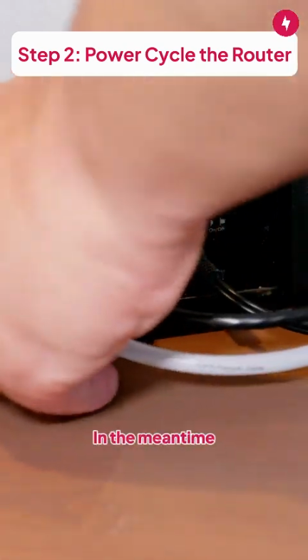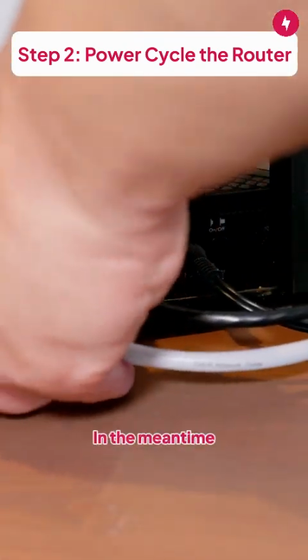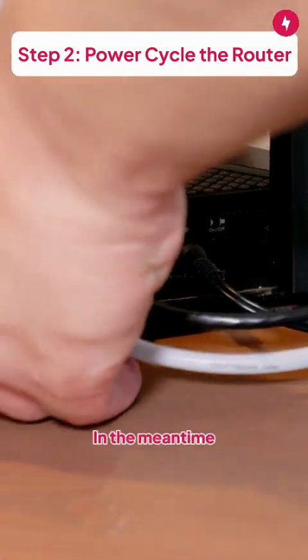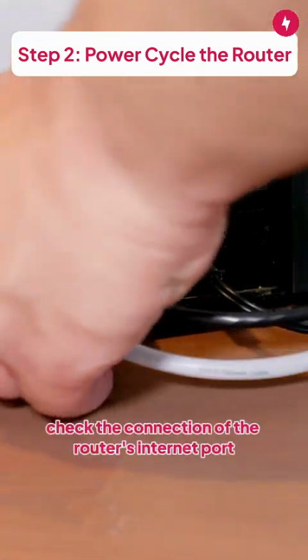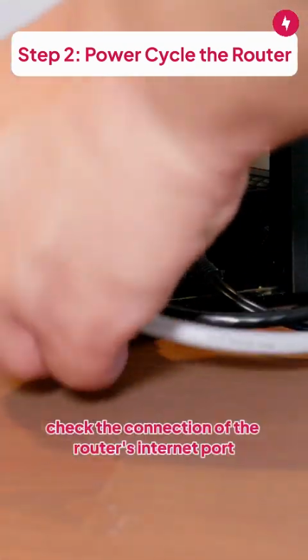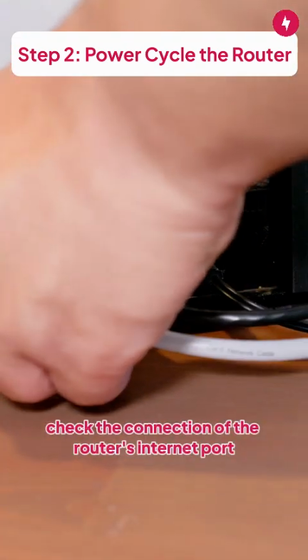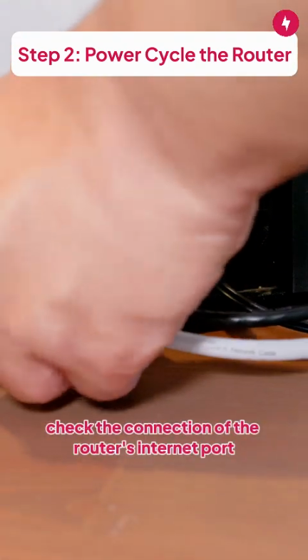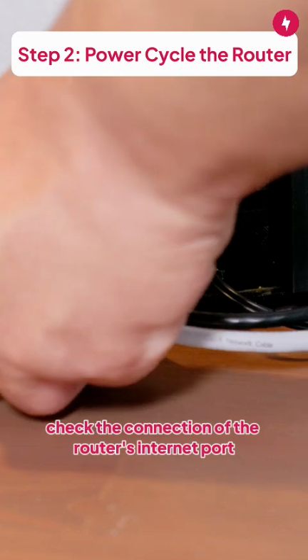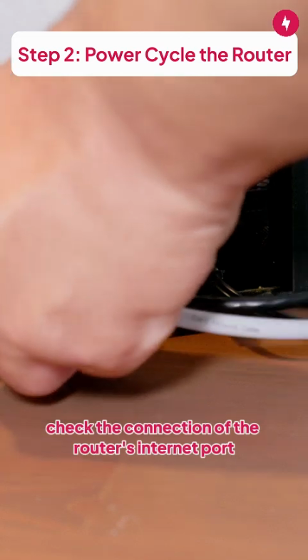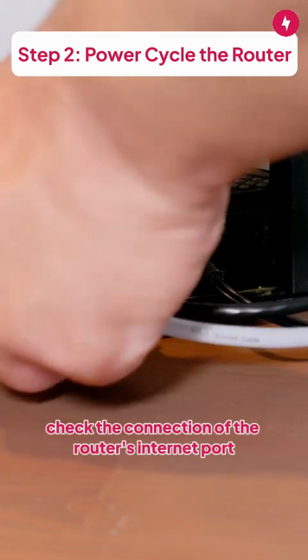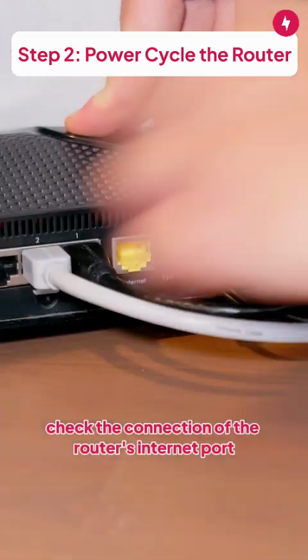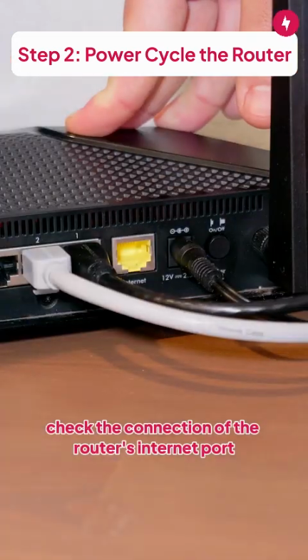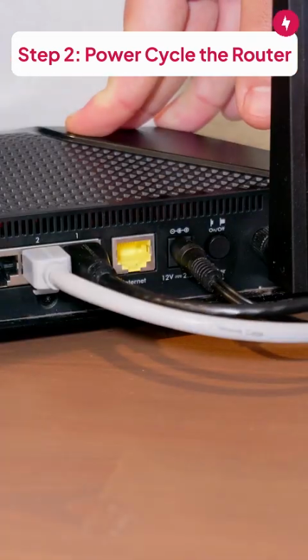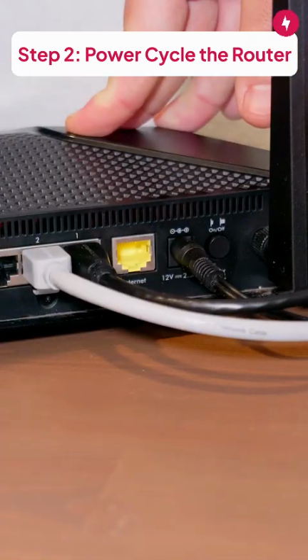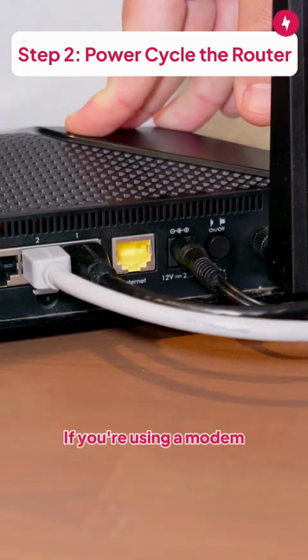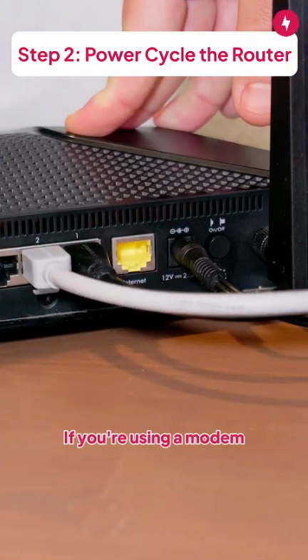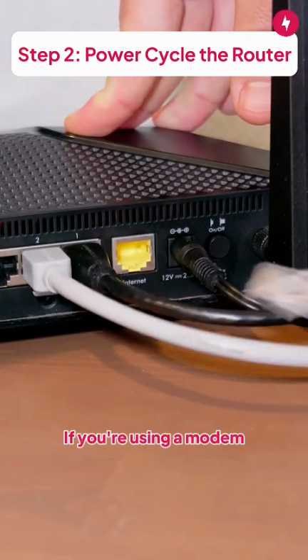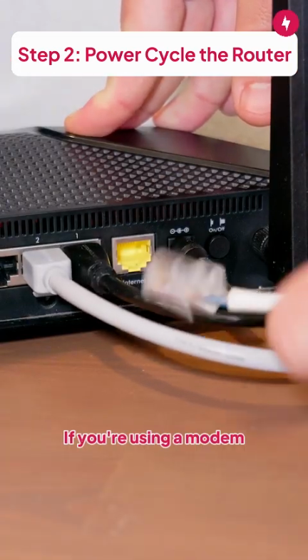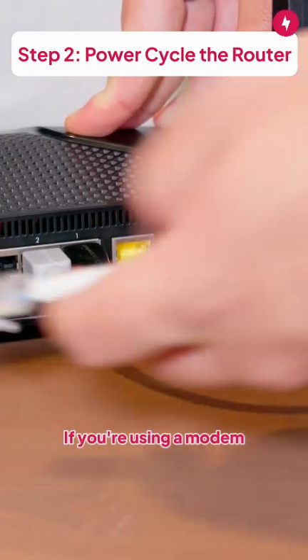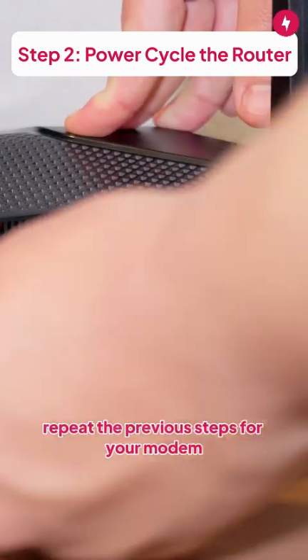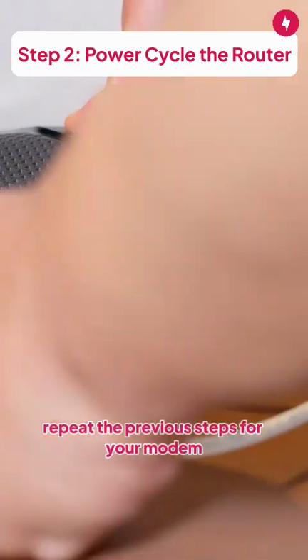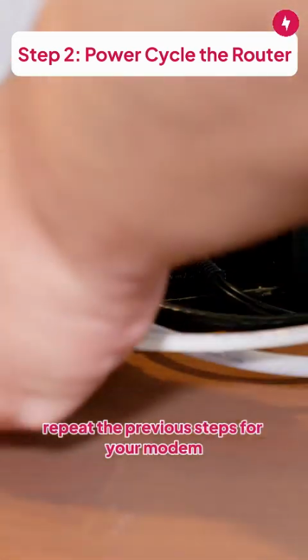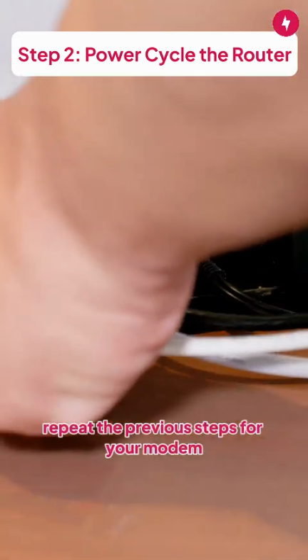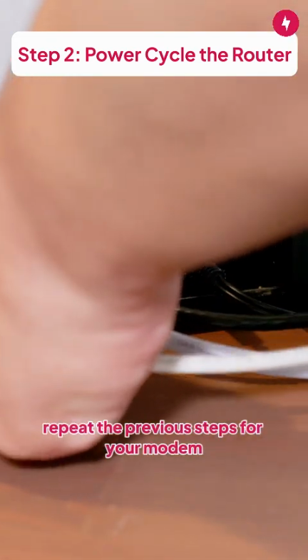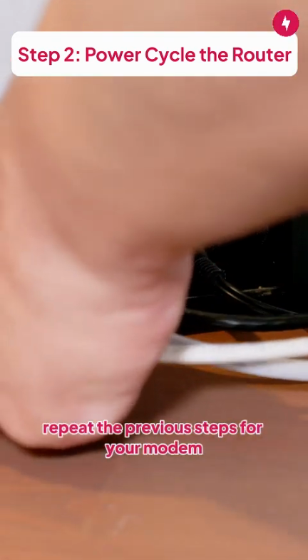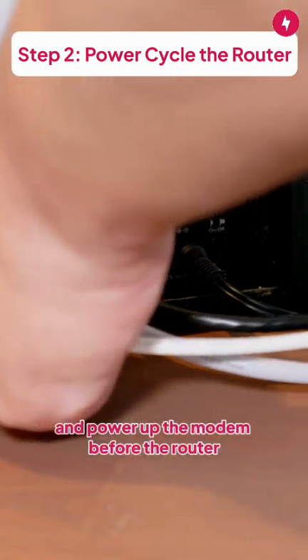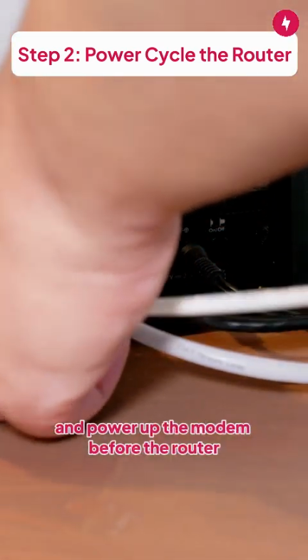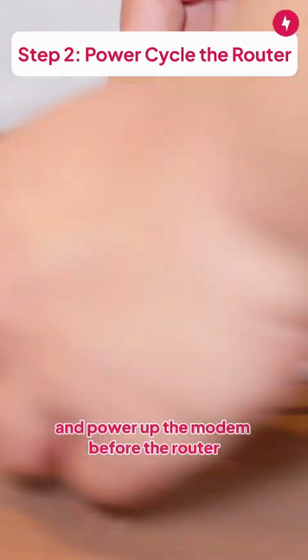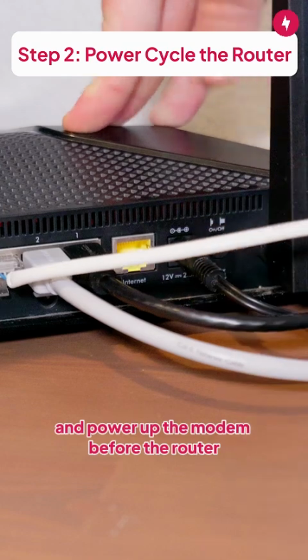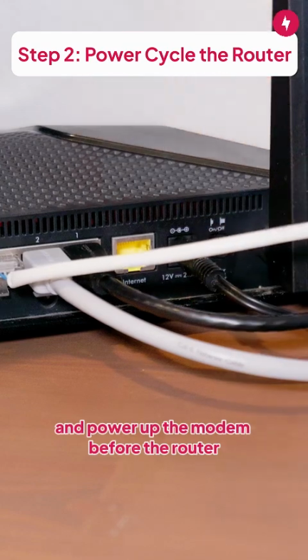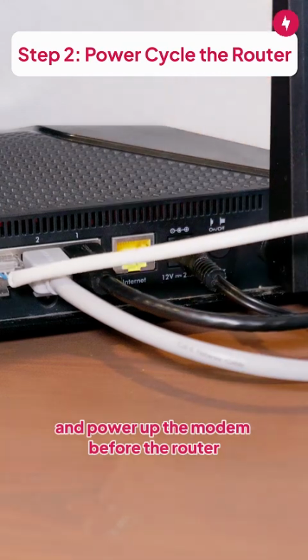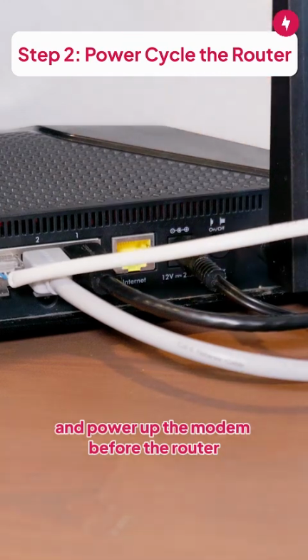In the meantime, check the connection of the router's internet port. If you're using a modem, repeat the previous steps for your modem and power up the modem before the router.